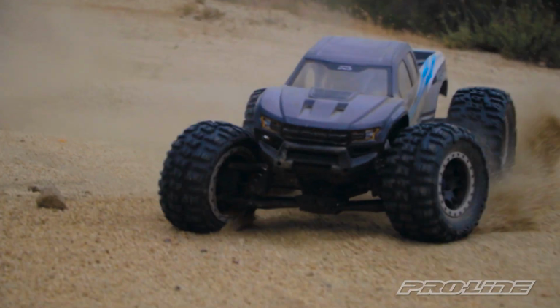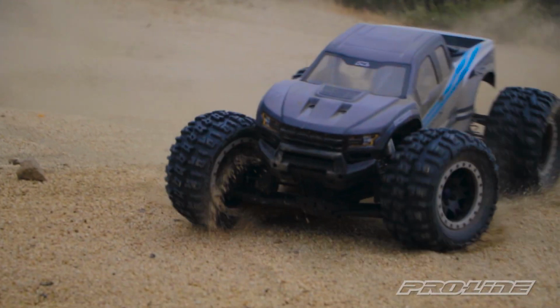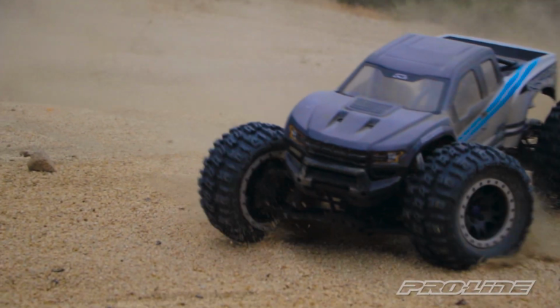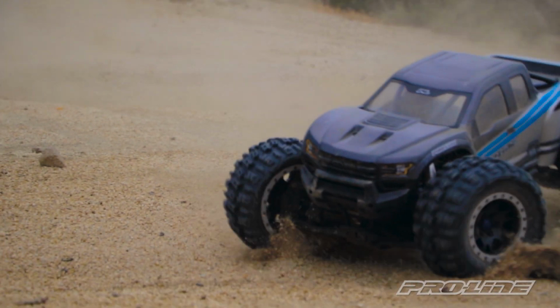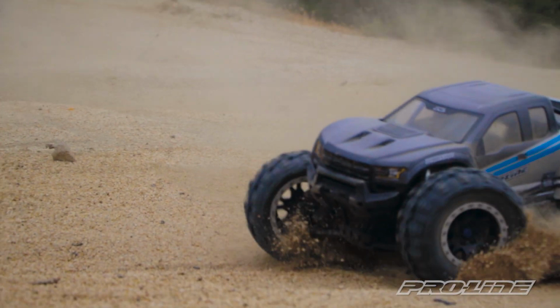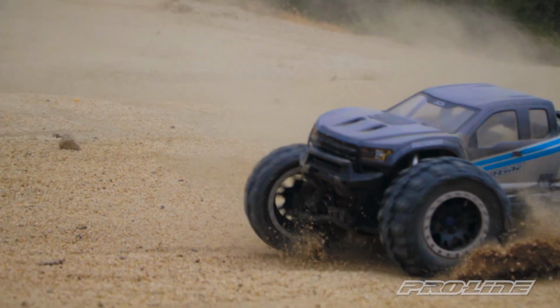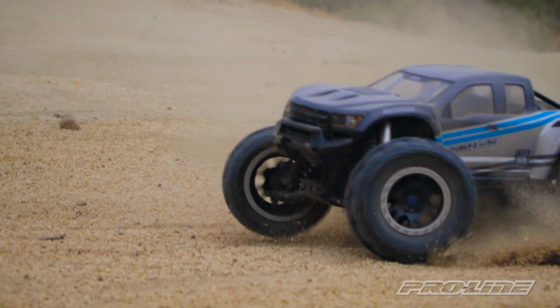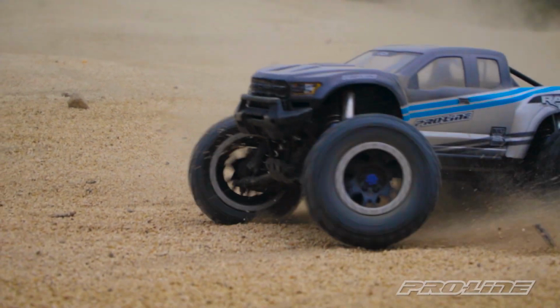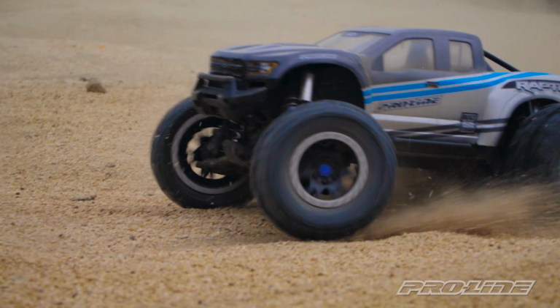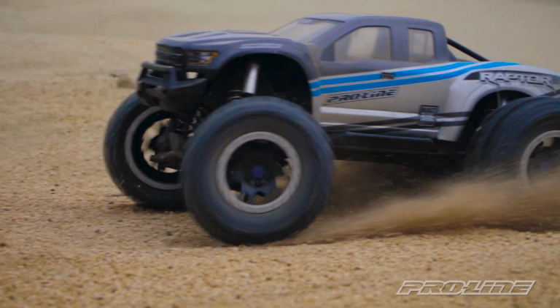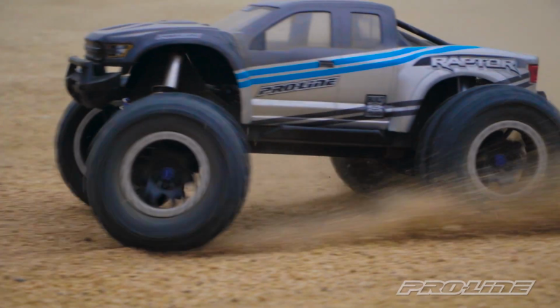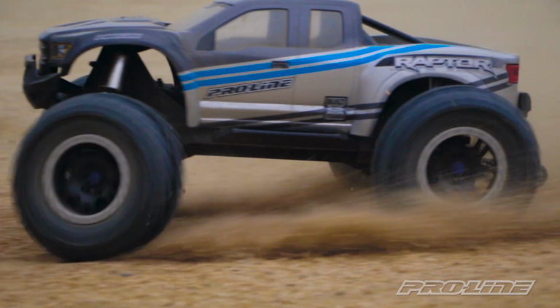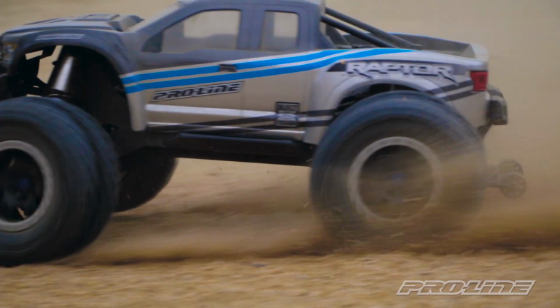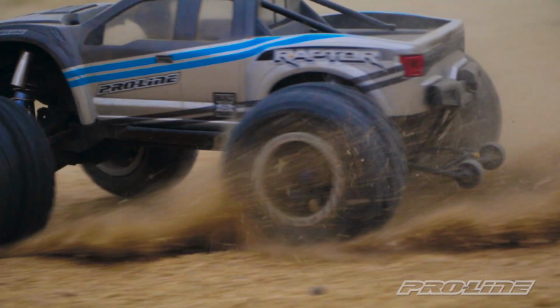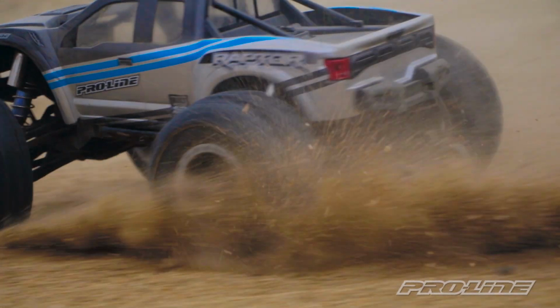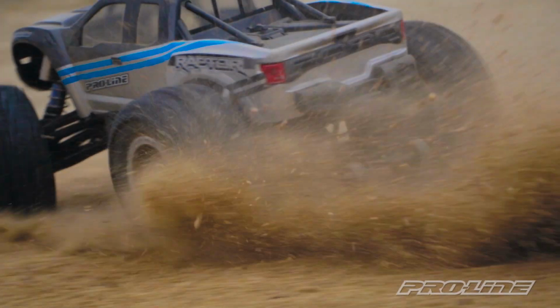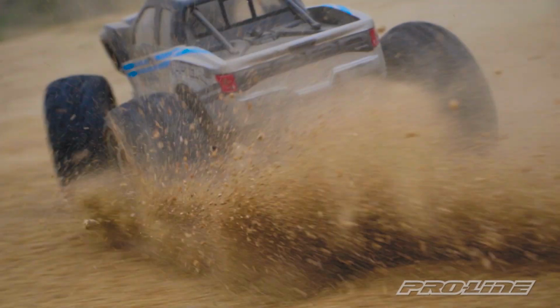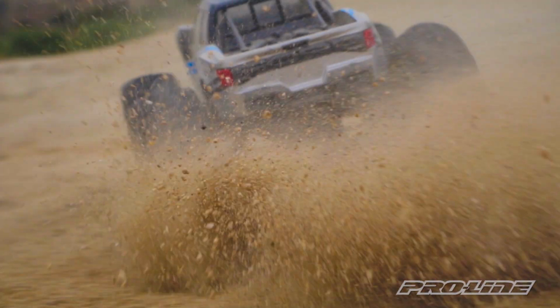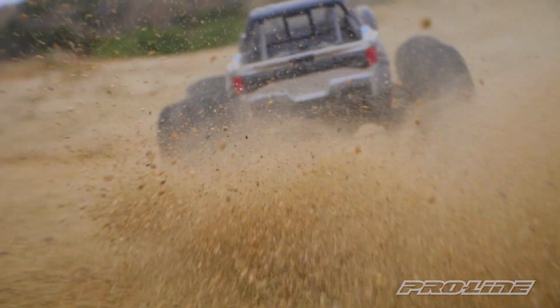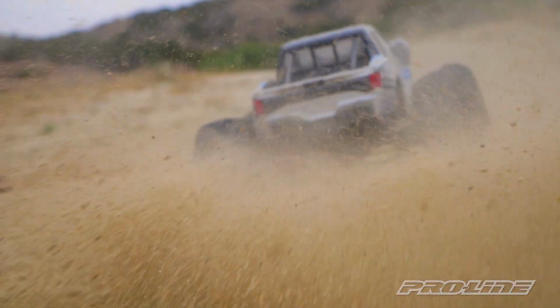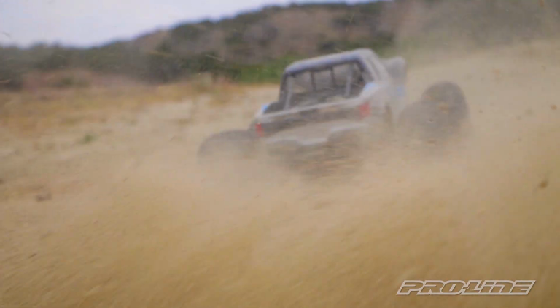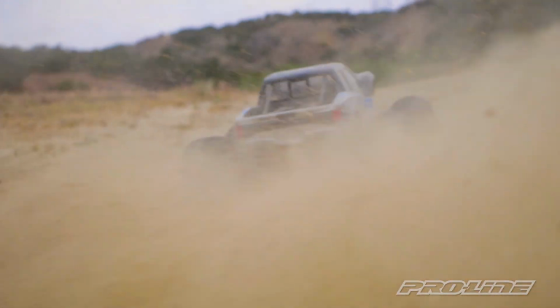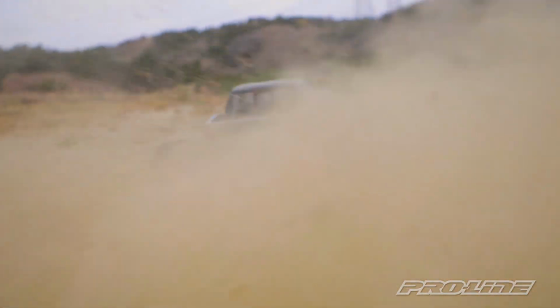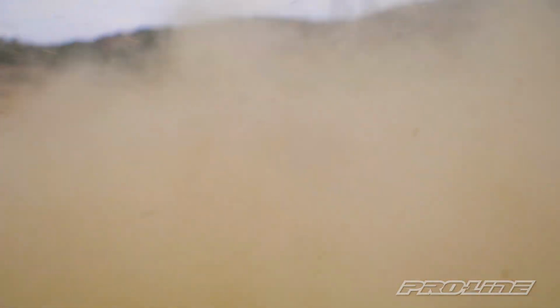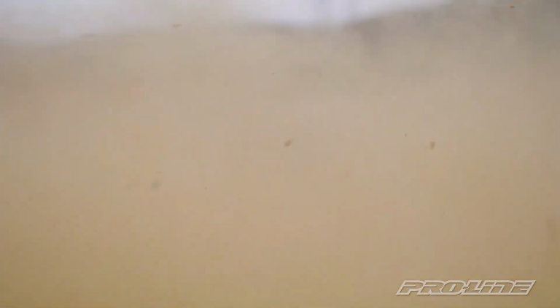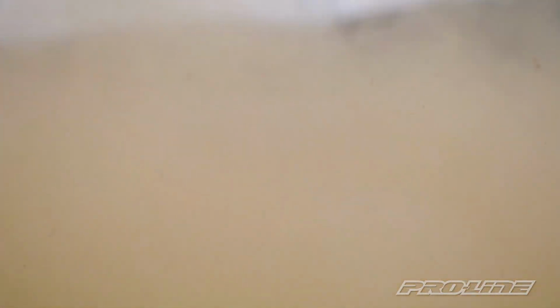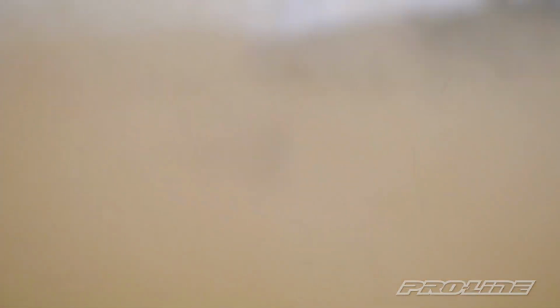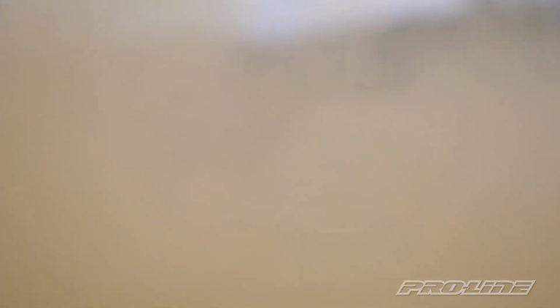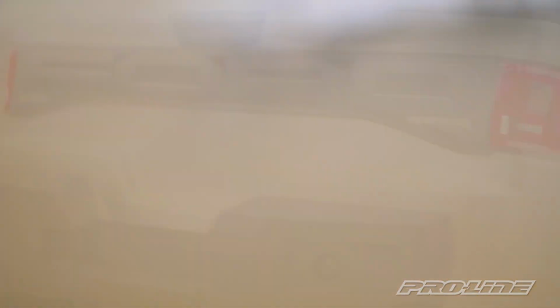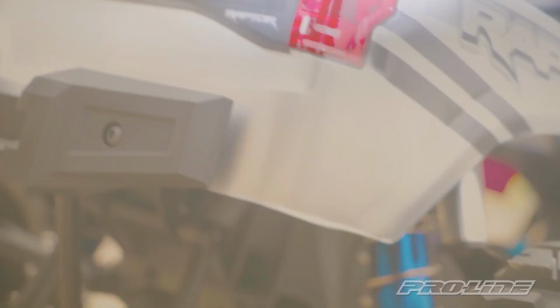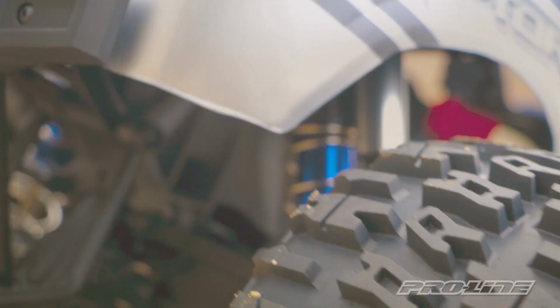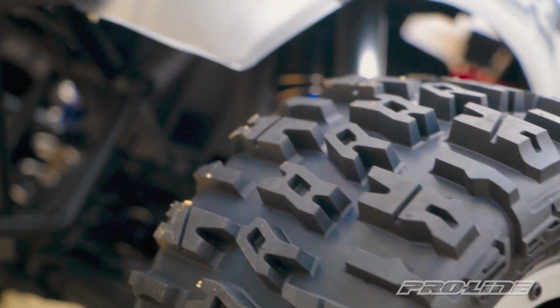So if you've been waiting for a number one tire in X-Maxx form, pick up a set of Trencher 4.3 ProLoc.